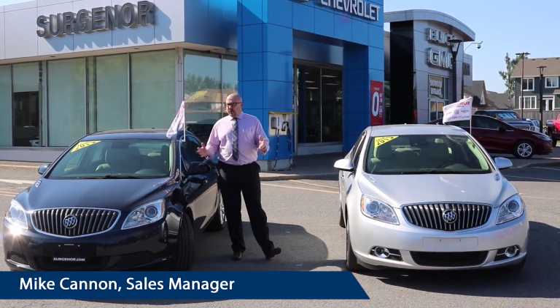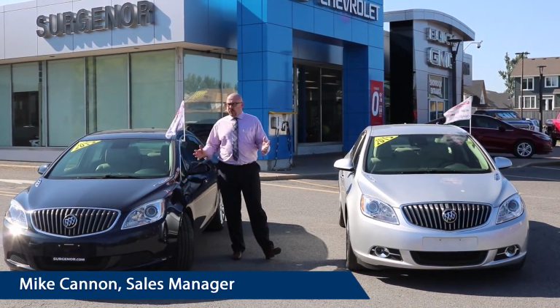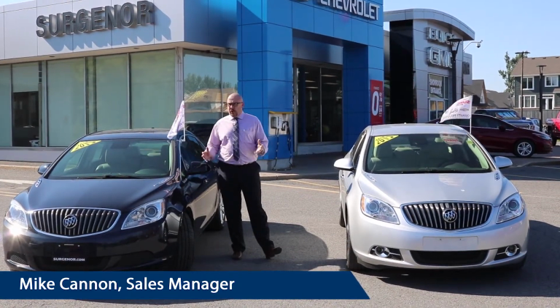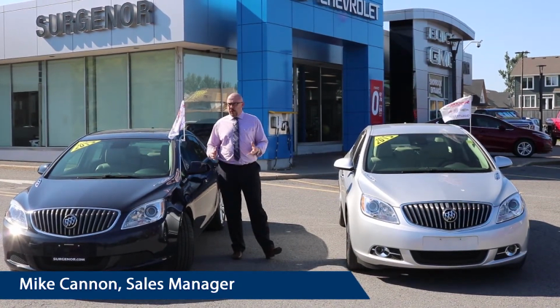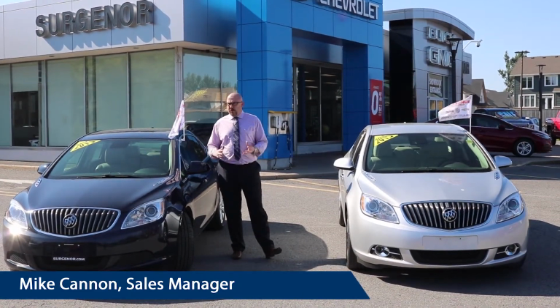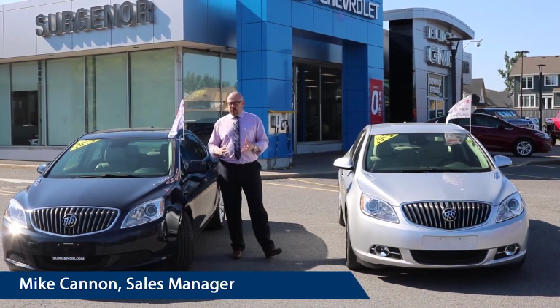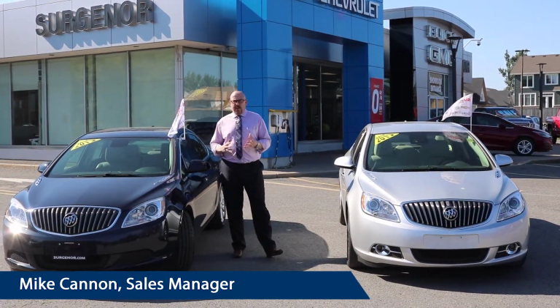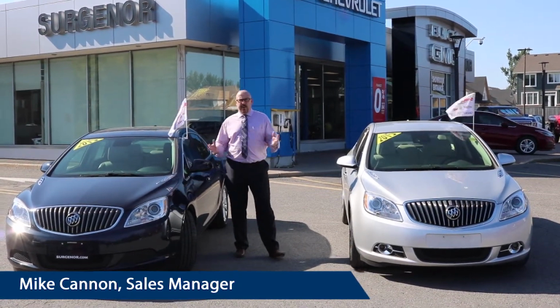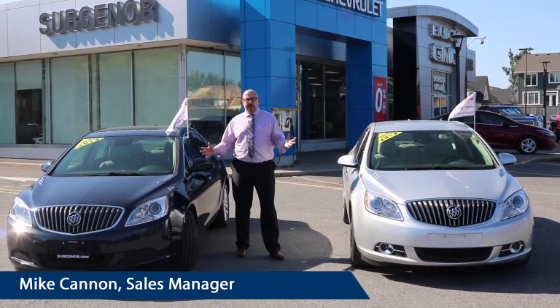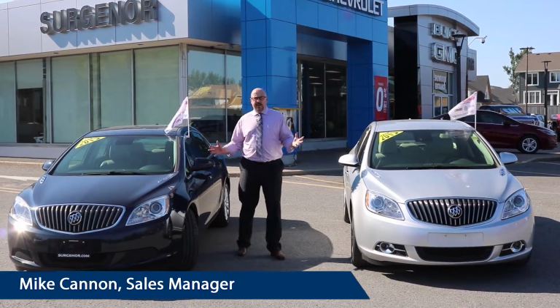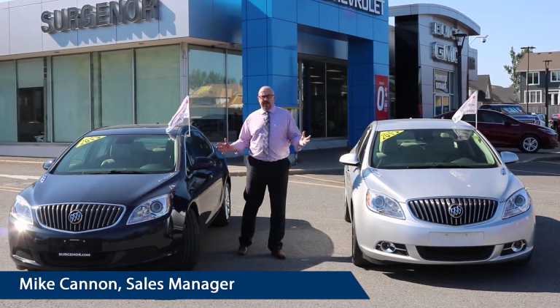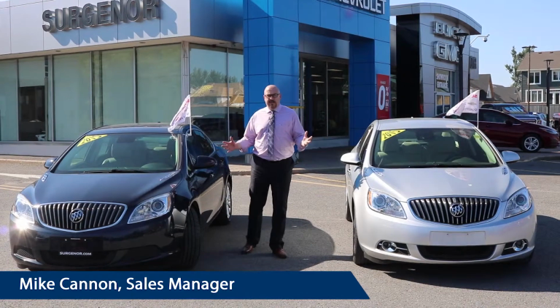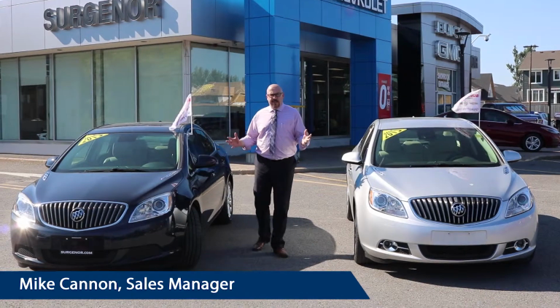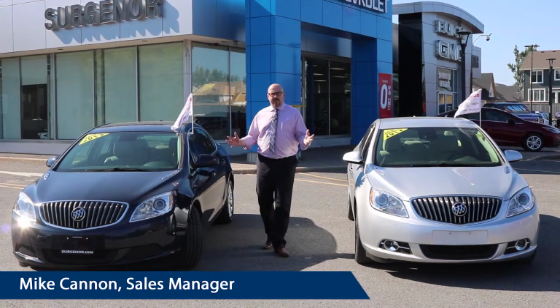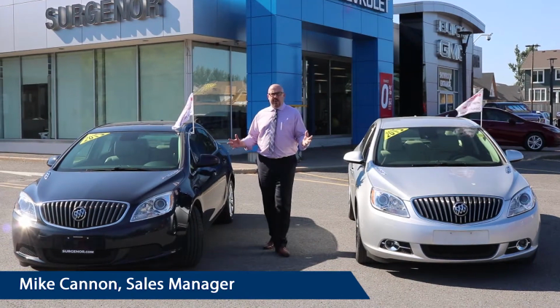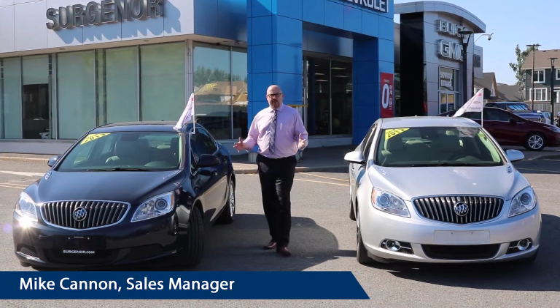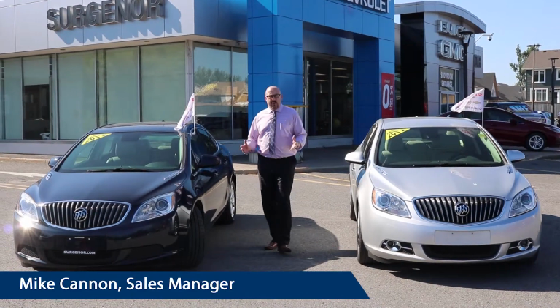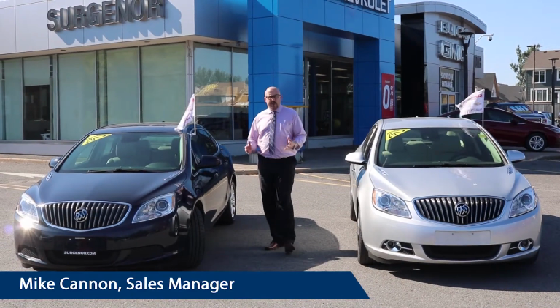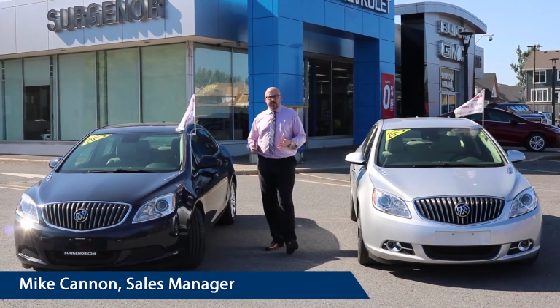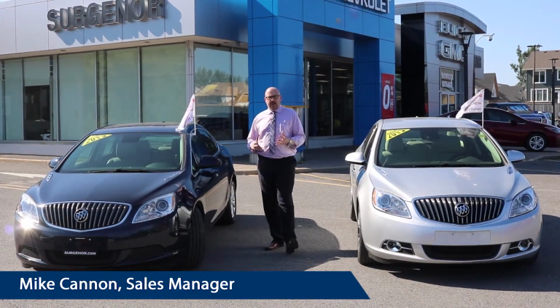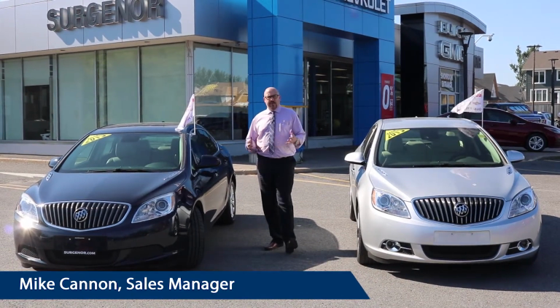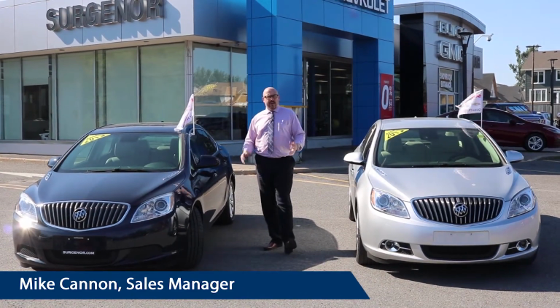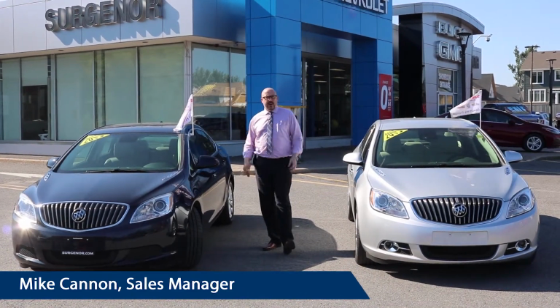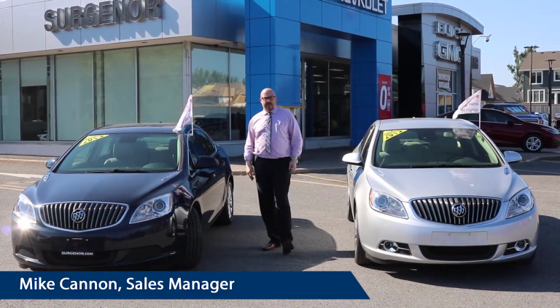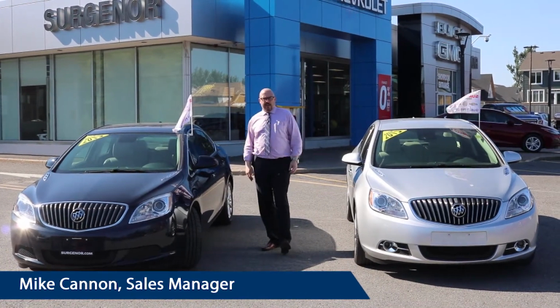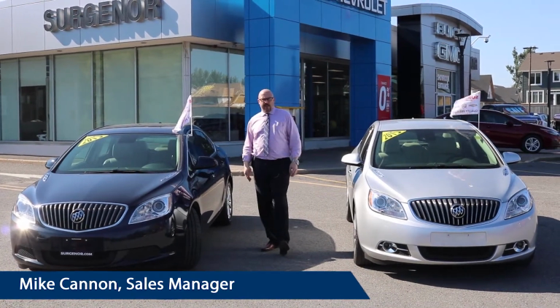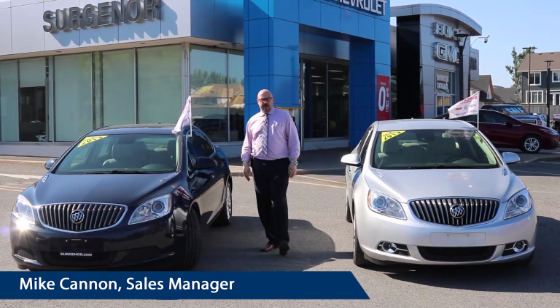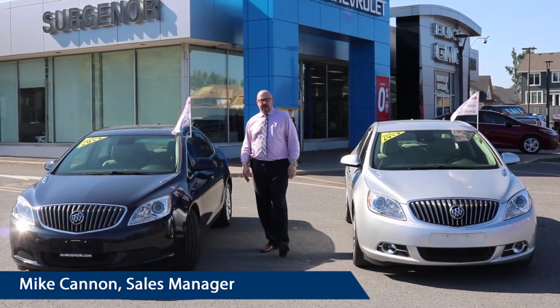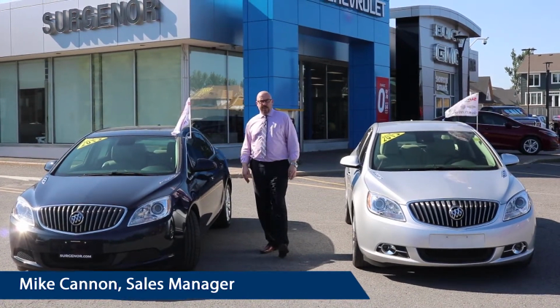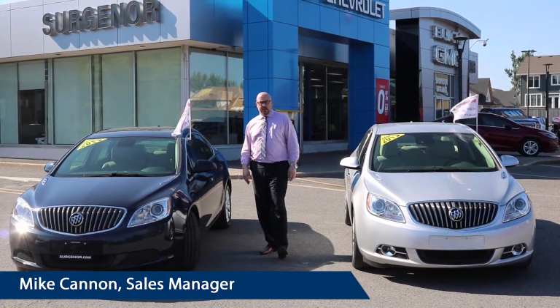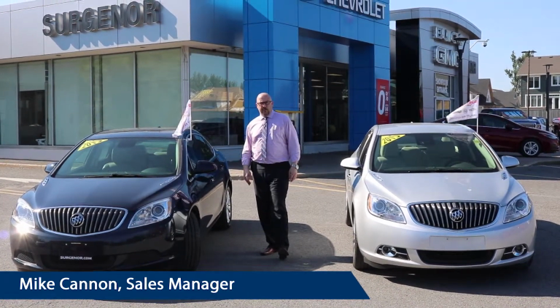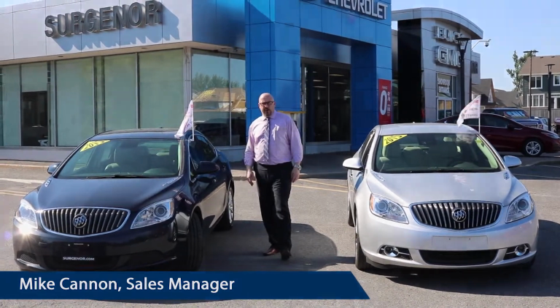Absolutely gorgeous. Ready for you to come in and take them for a test drive. Come see us today at 3788 Prince of Wales Drive.